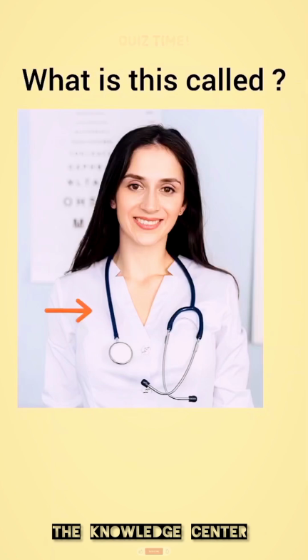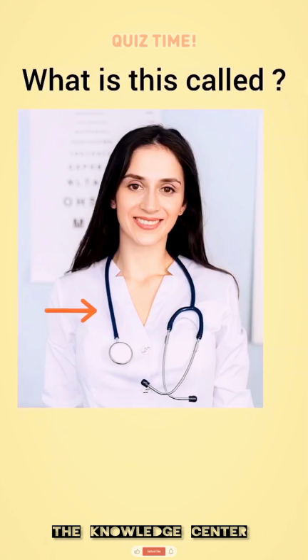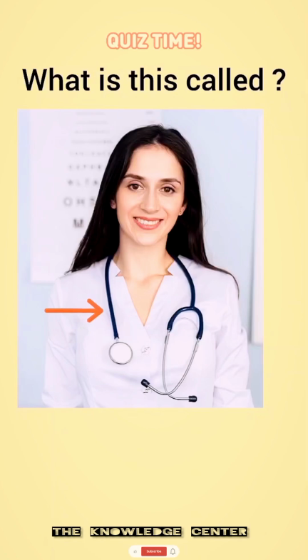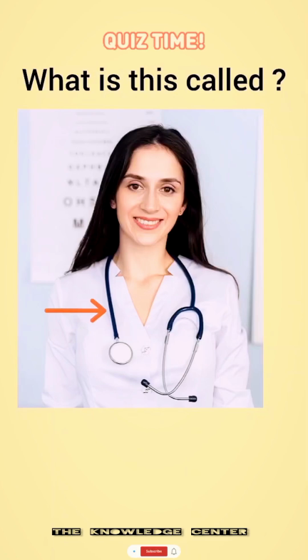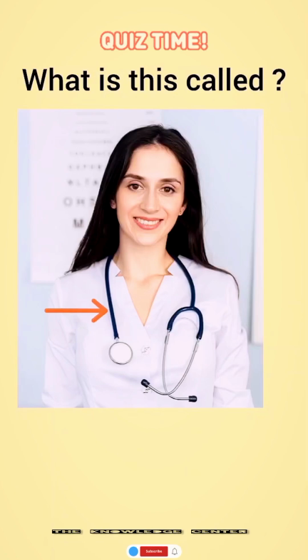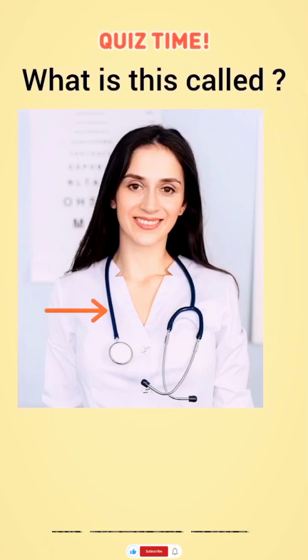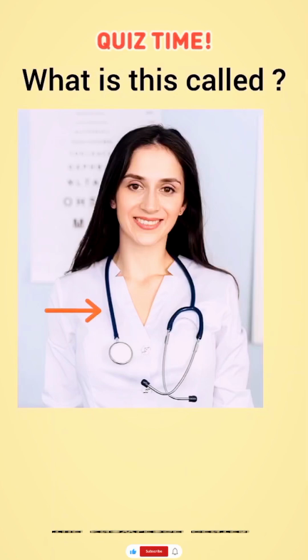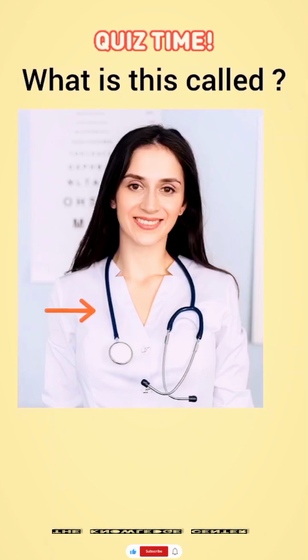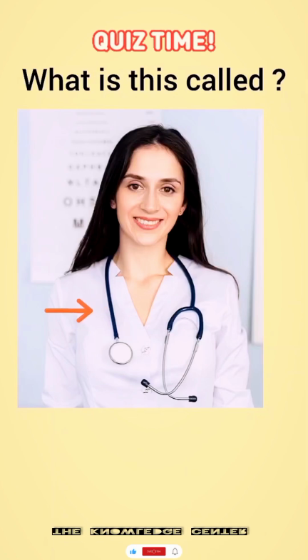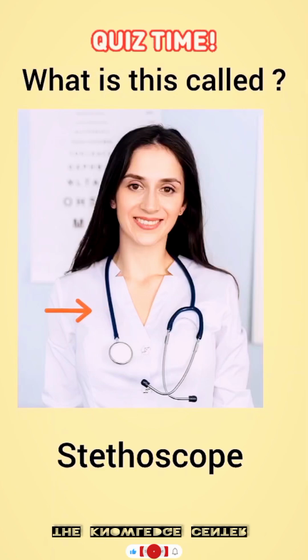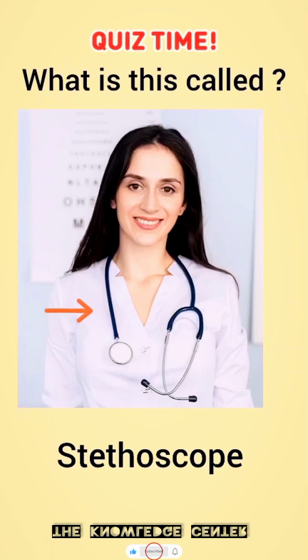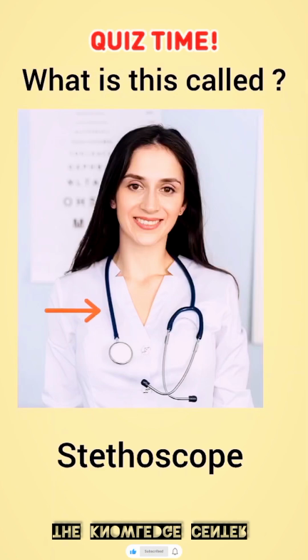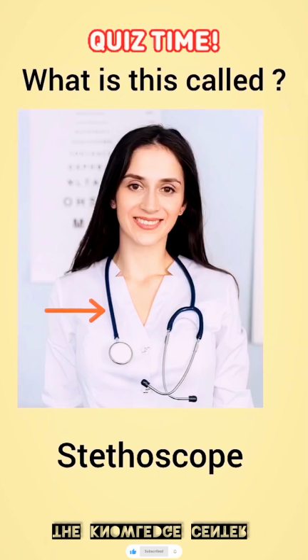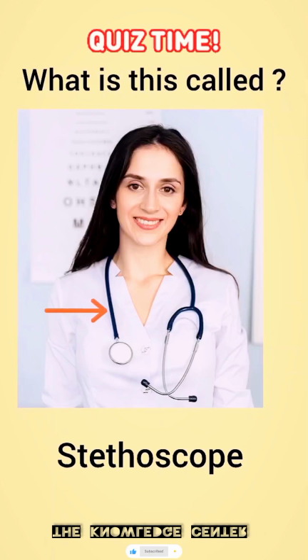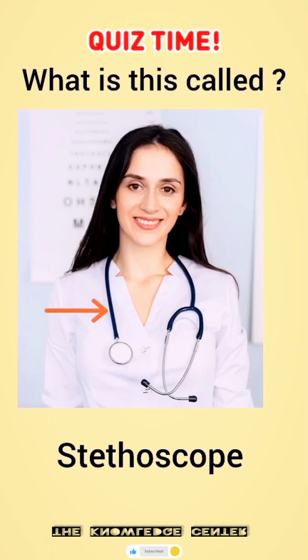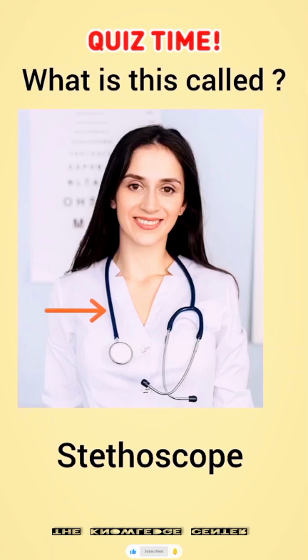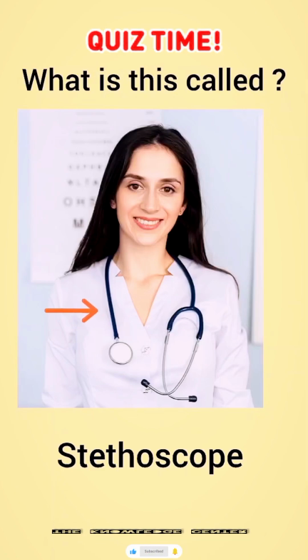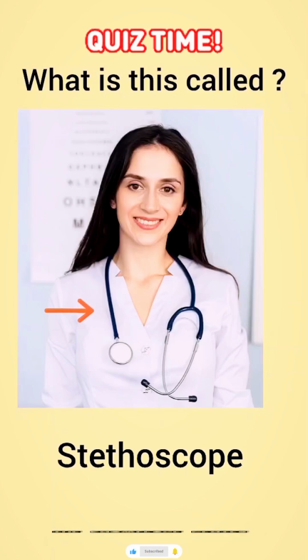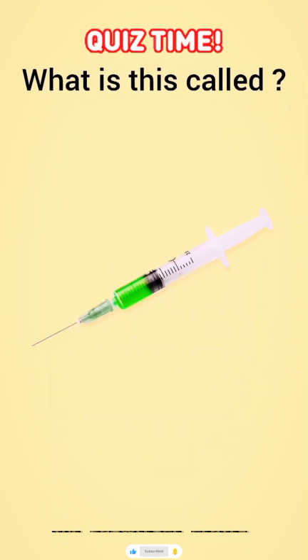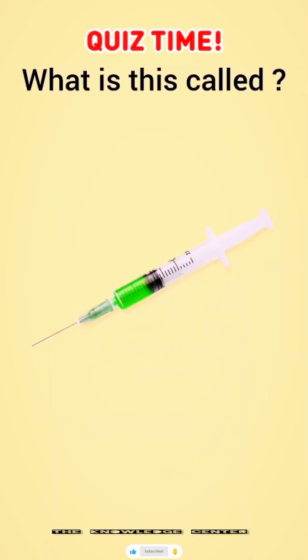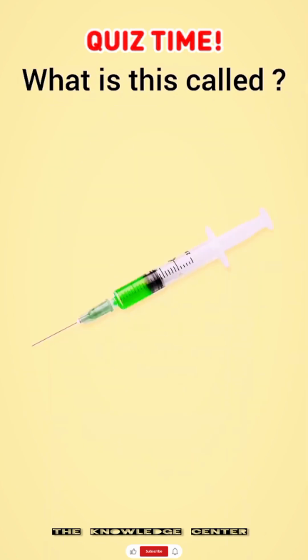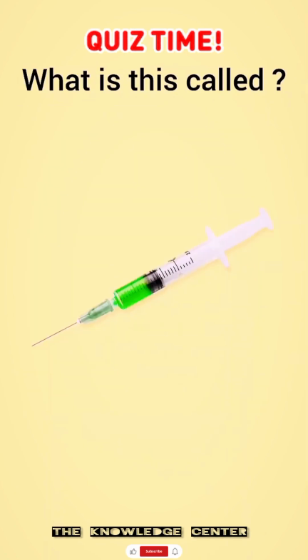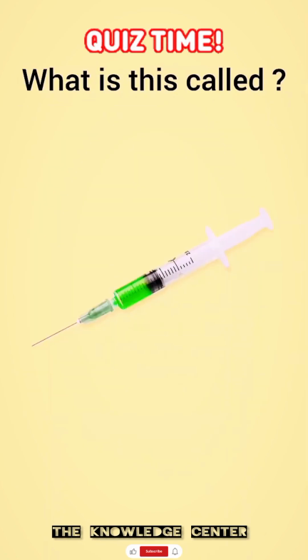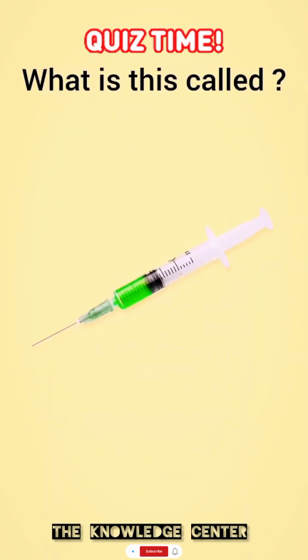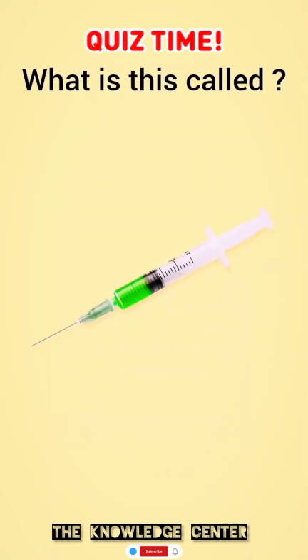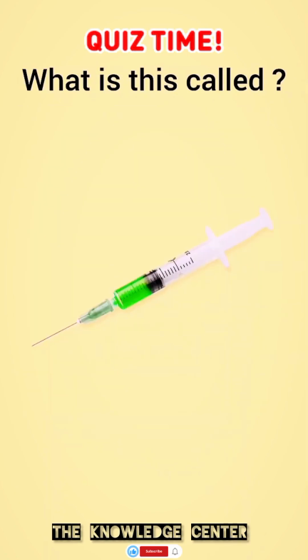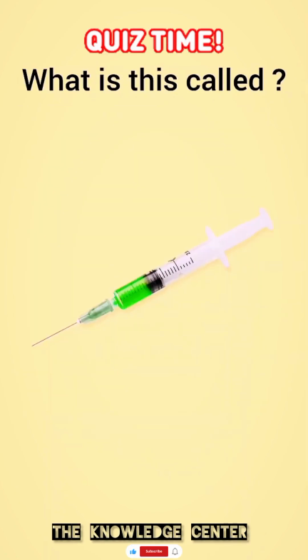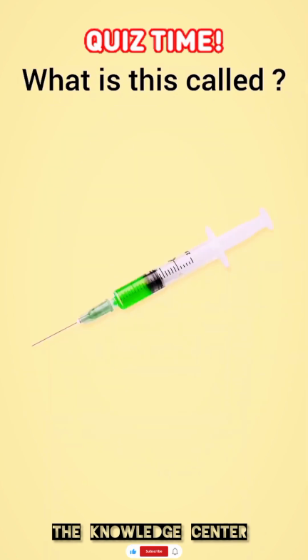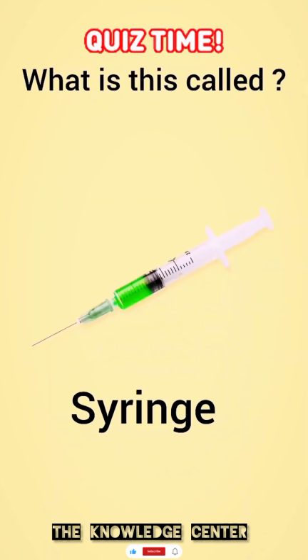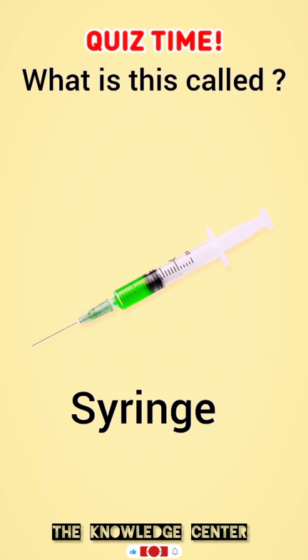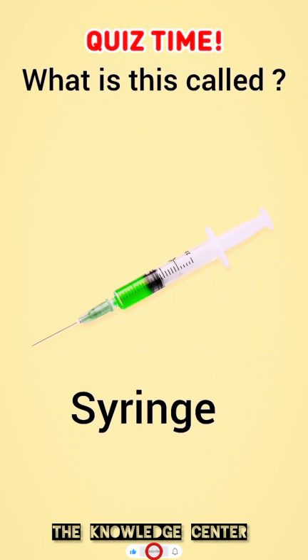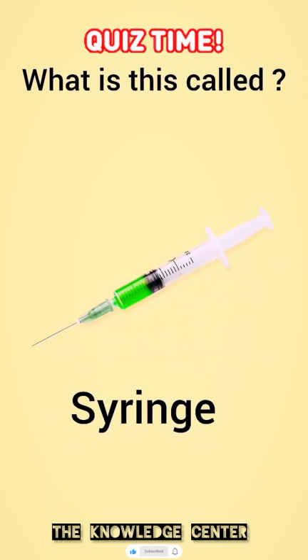What is this called? Stethoscope. What is this called? Syringe.